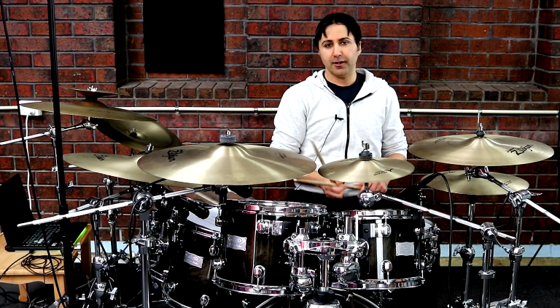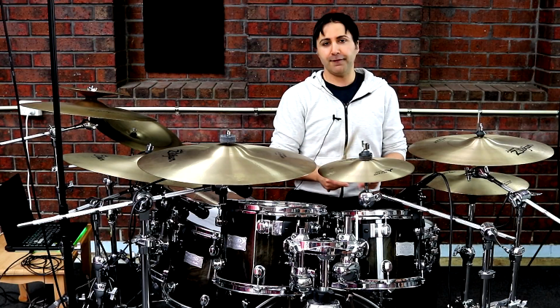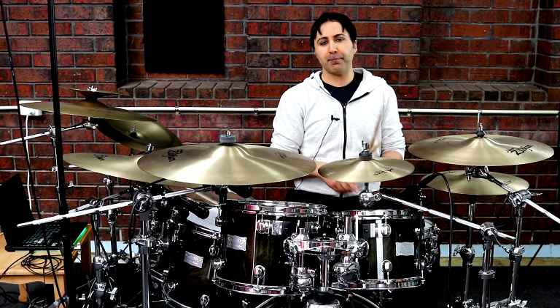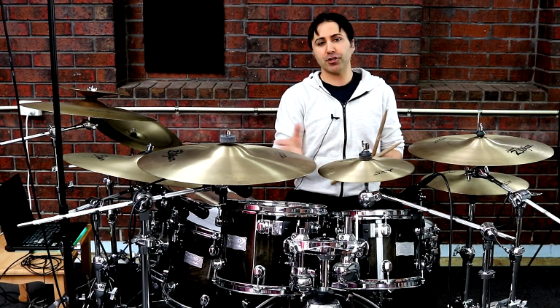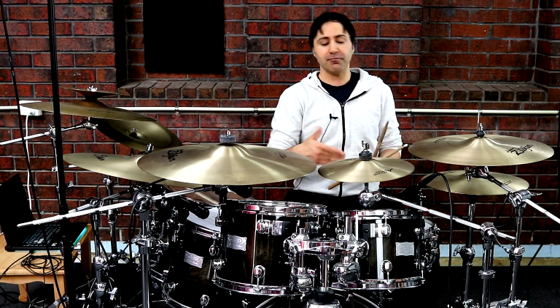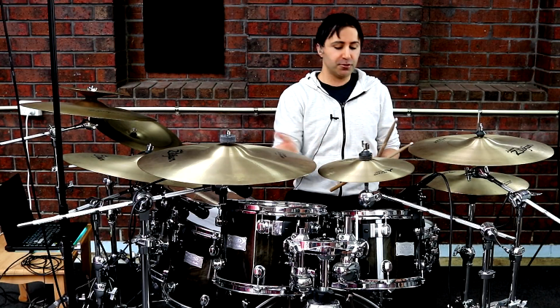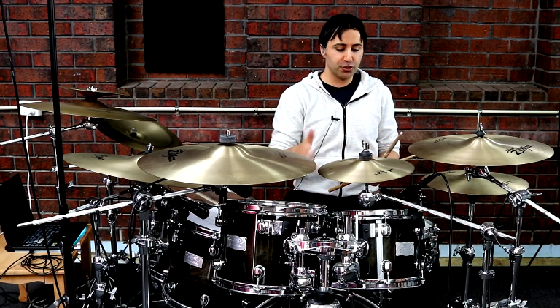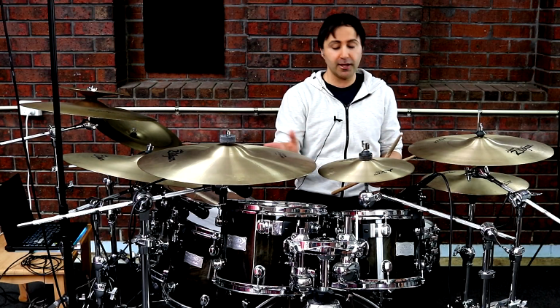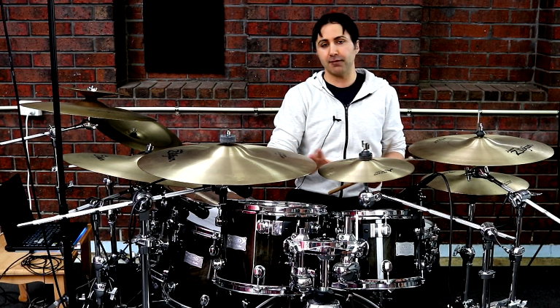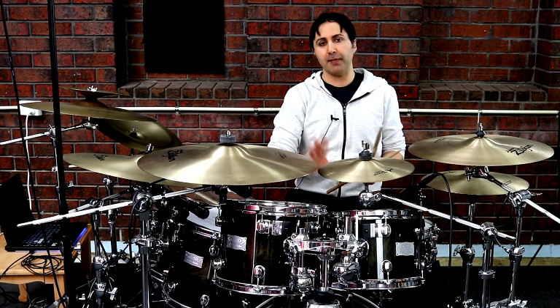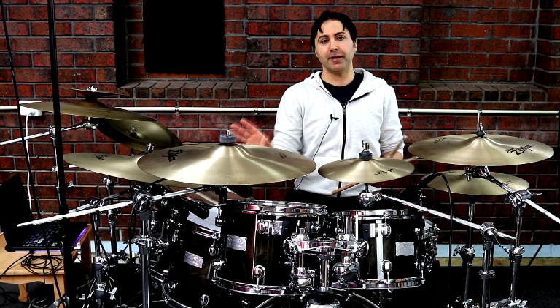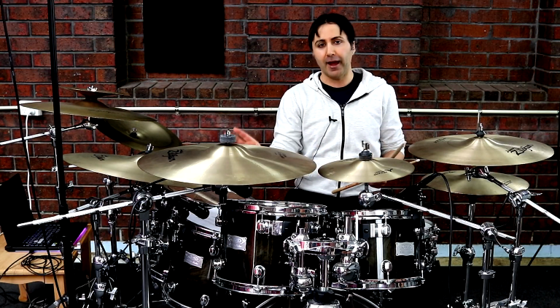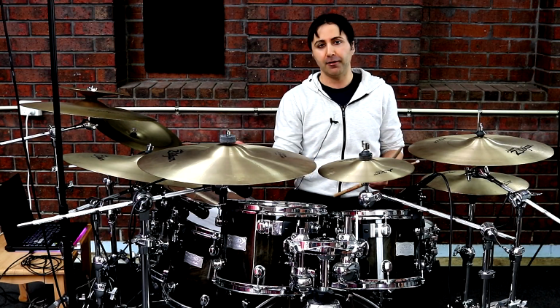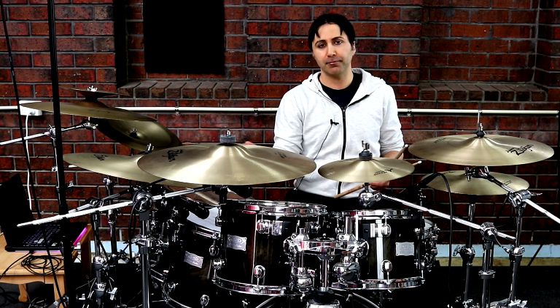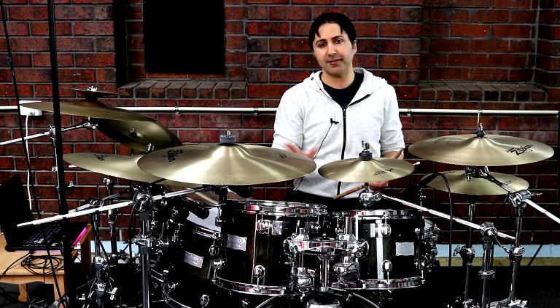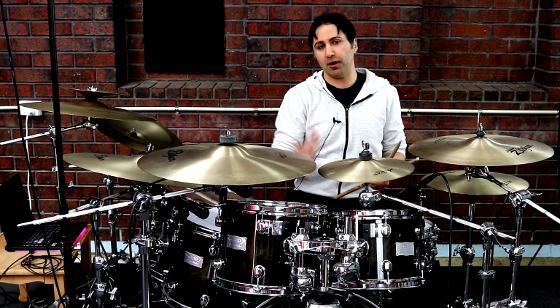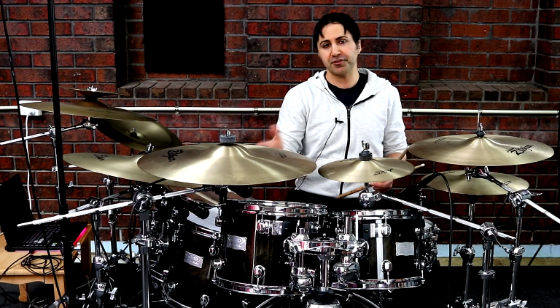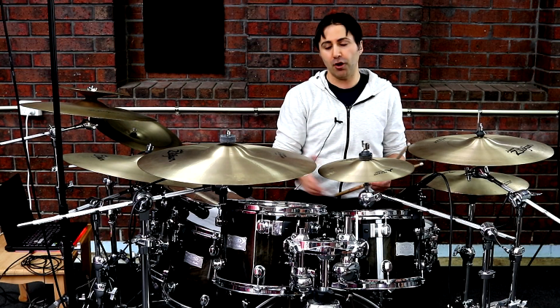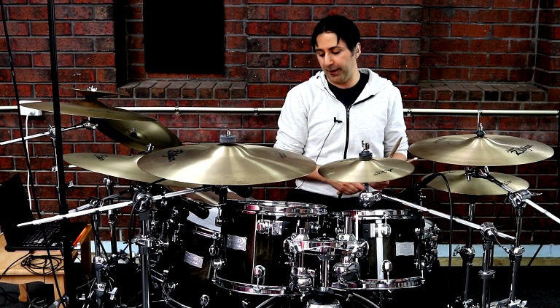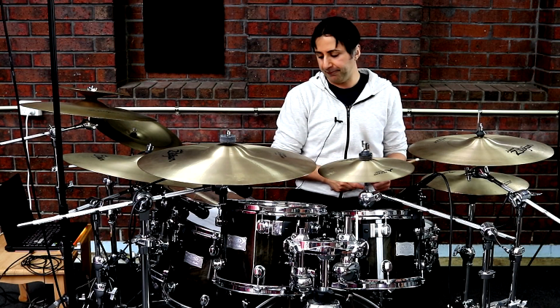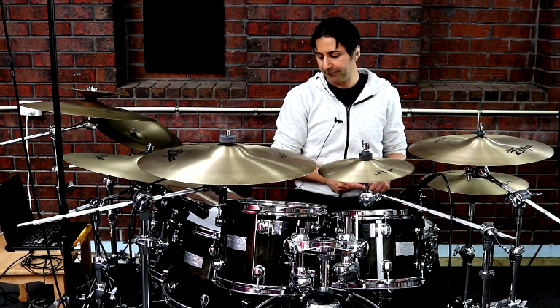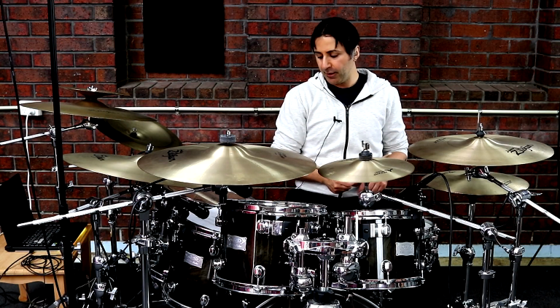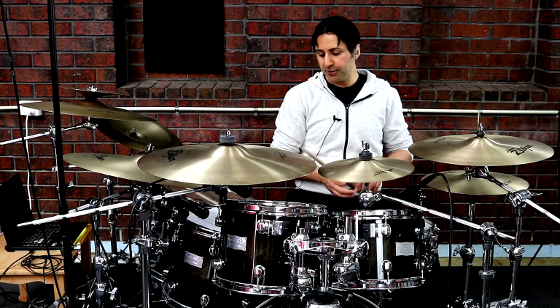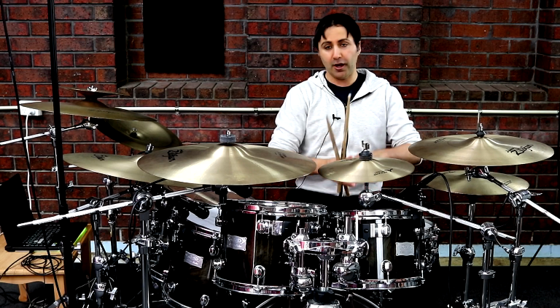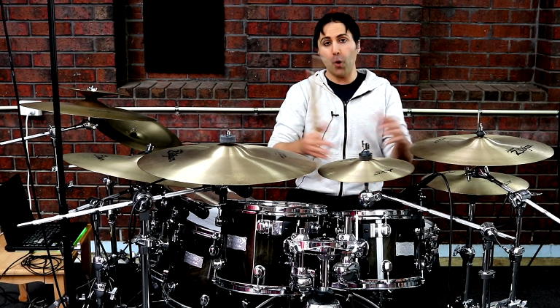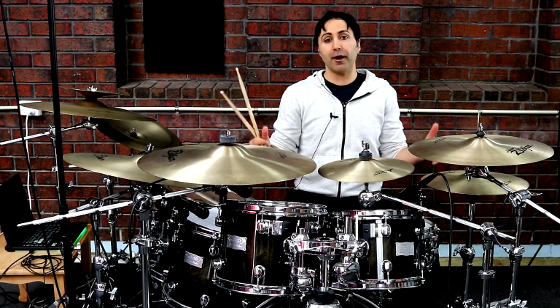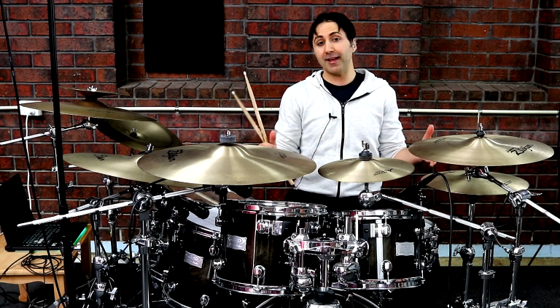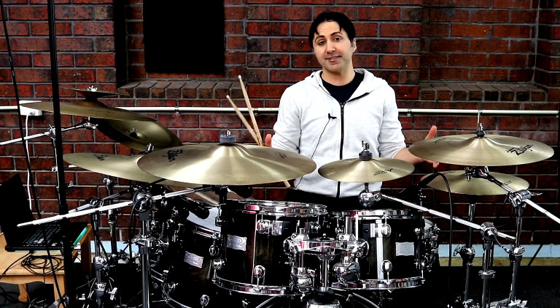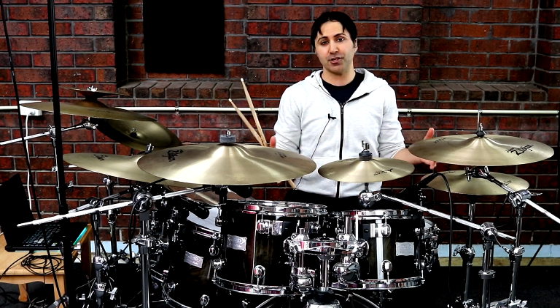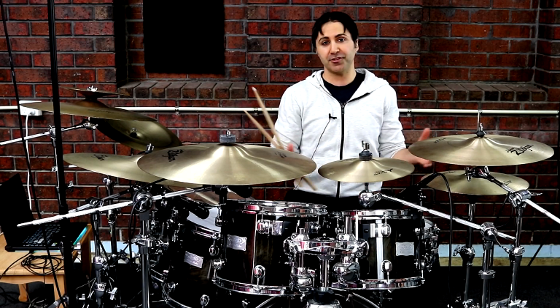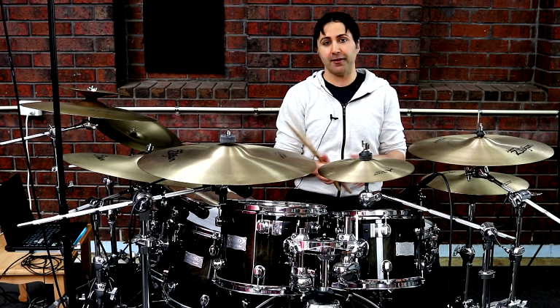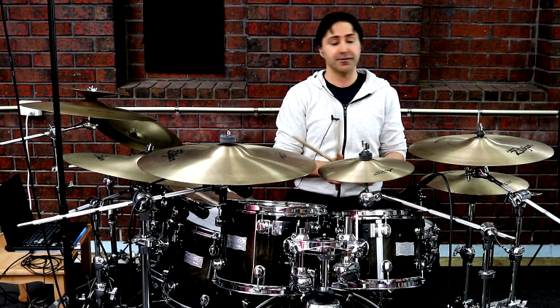If that bass drum is too tricky, then maybe leave it out — but that's kind of what's going on there. So the whole breakdown section would sound like this.